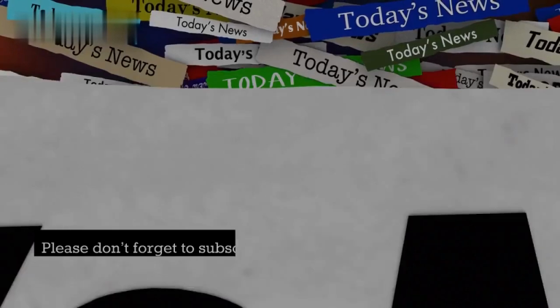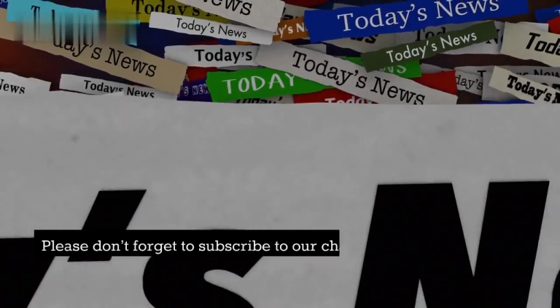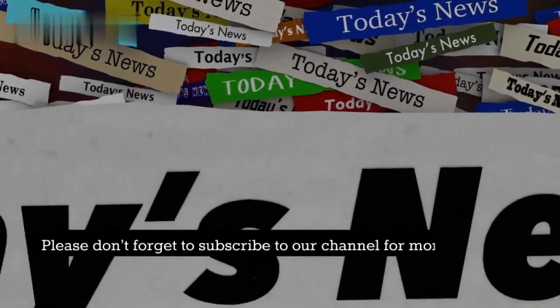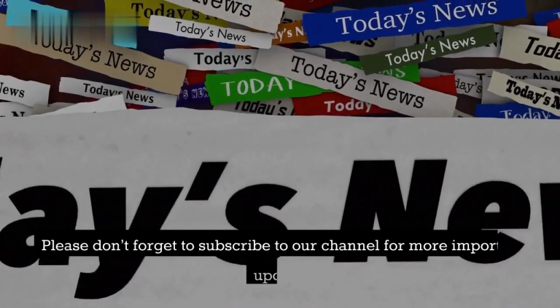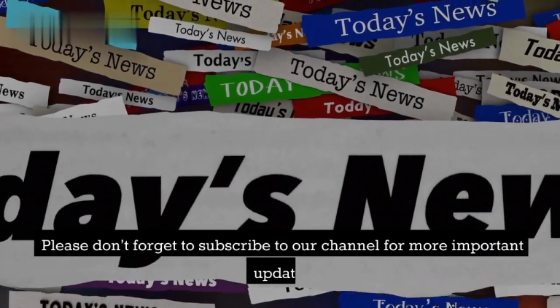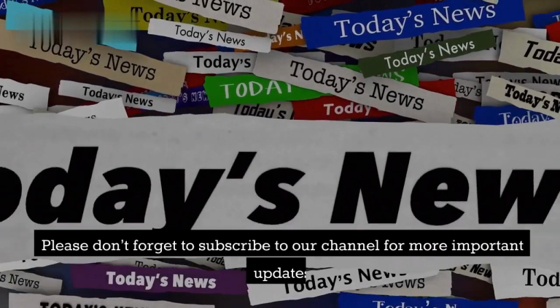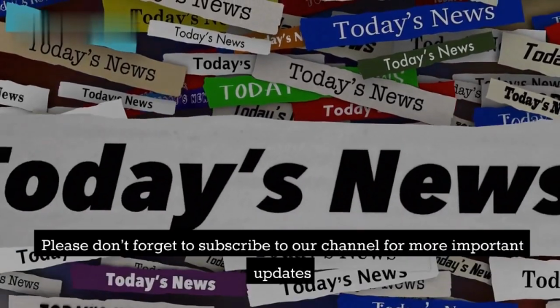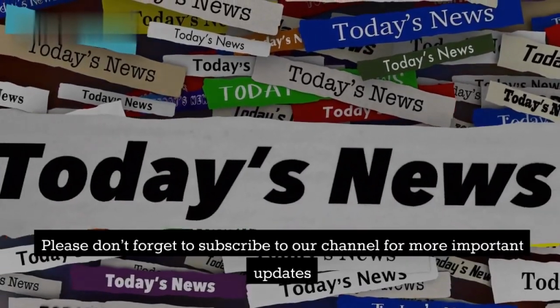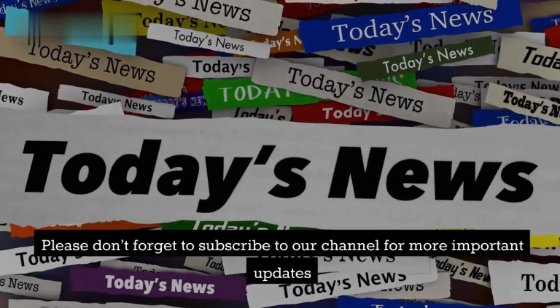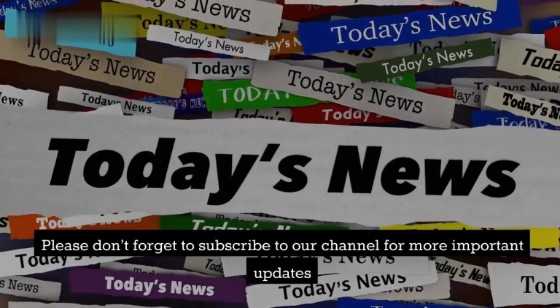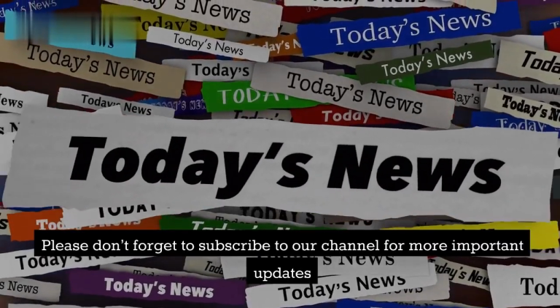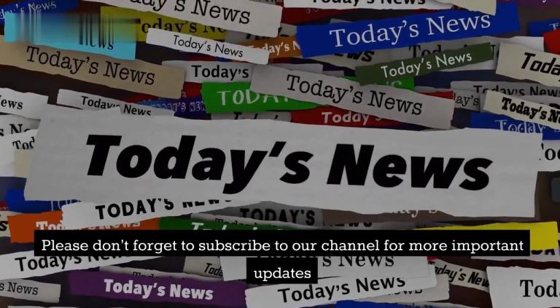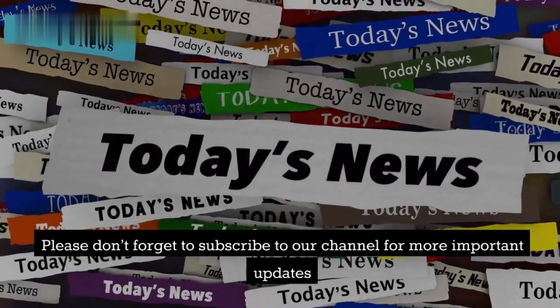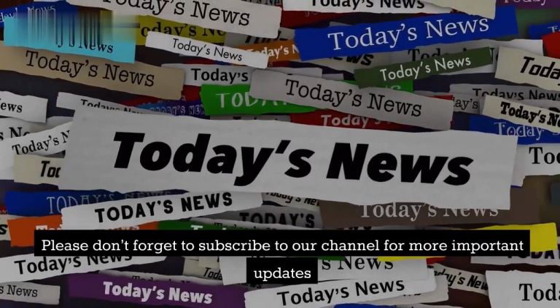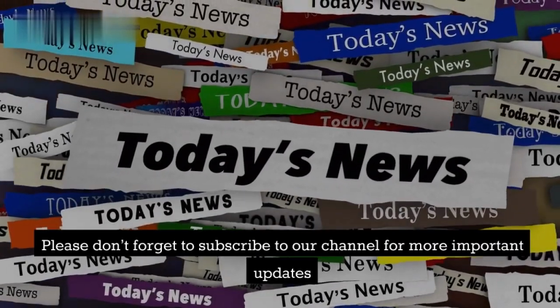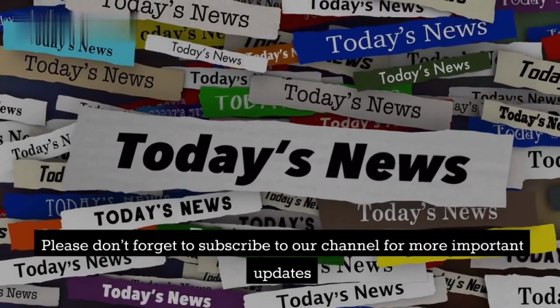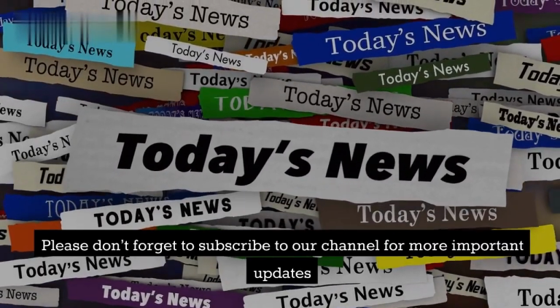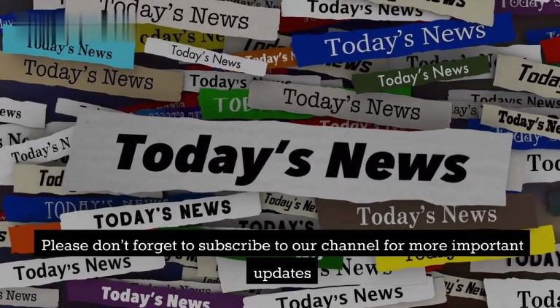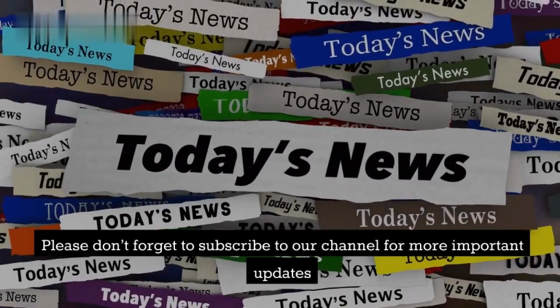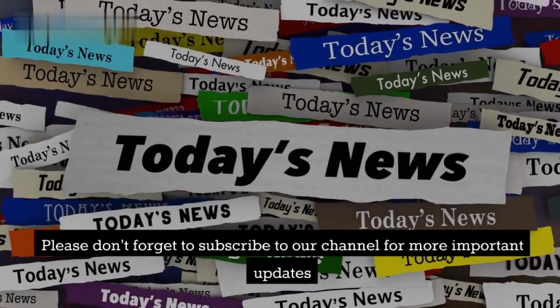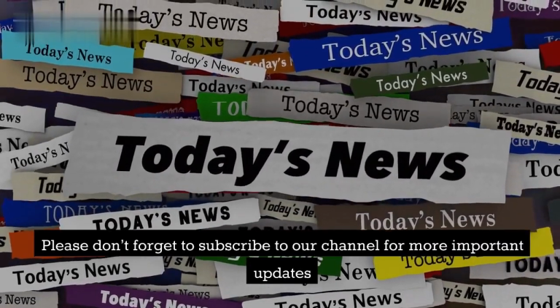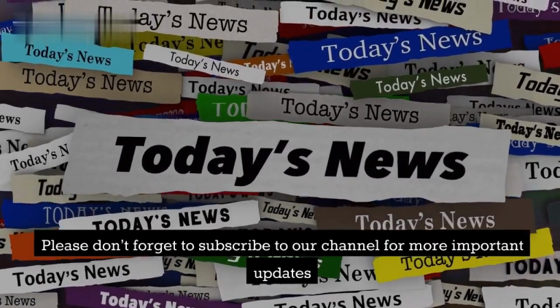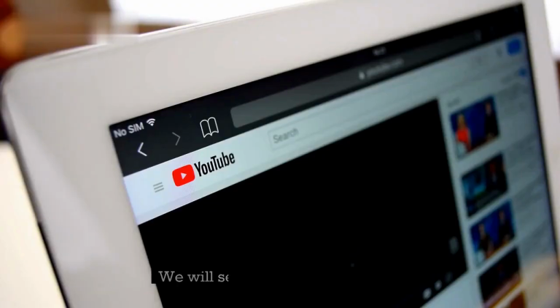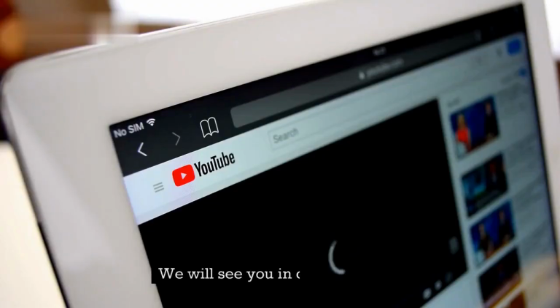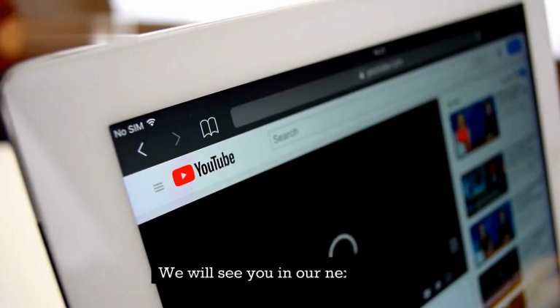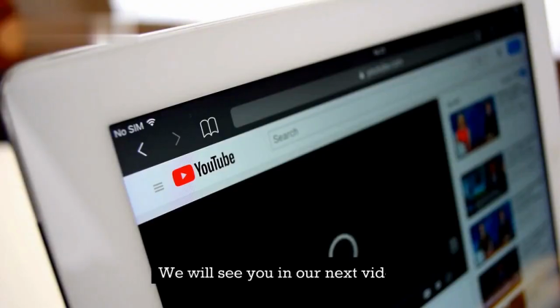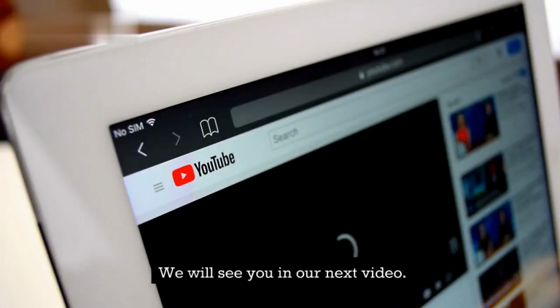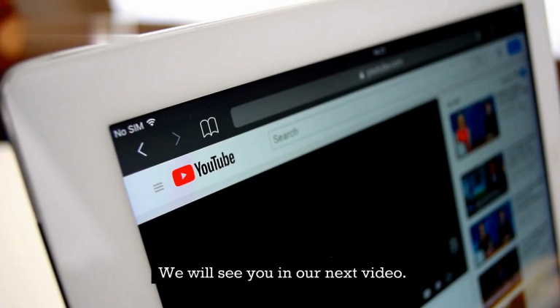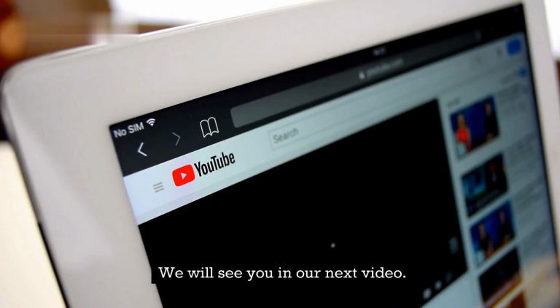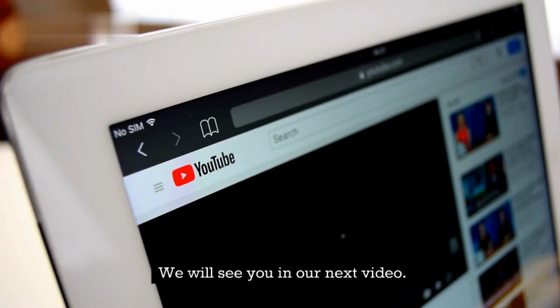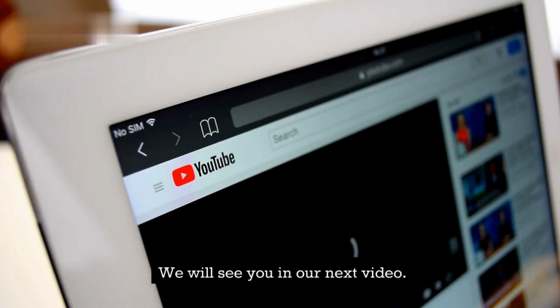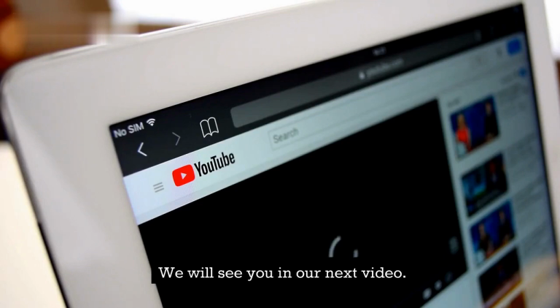Please don't forget to subscribe to our channel for more important updates. We will see you in our next video.